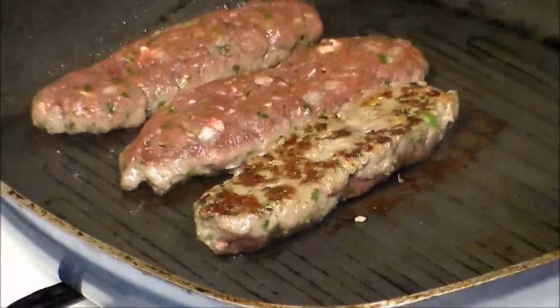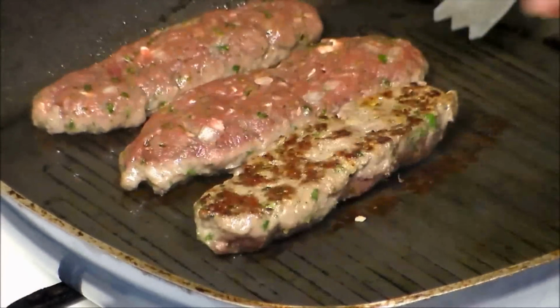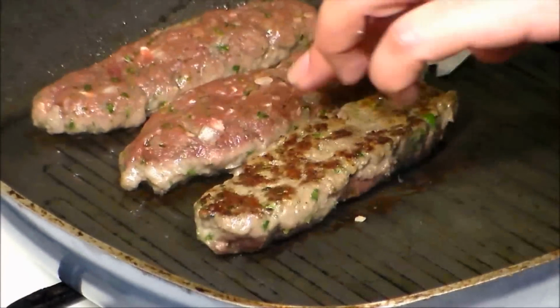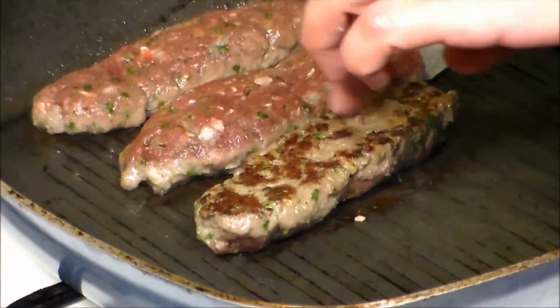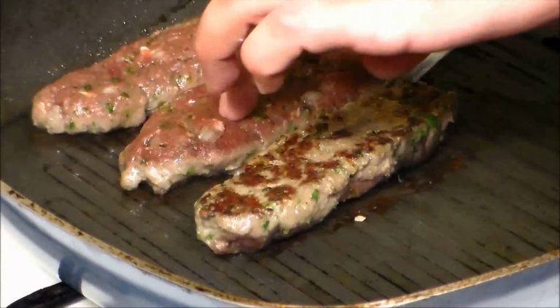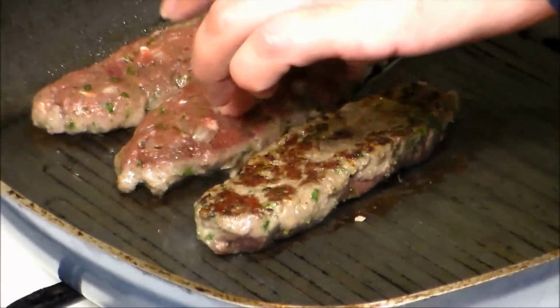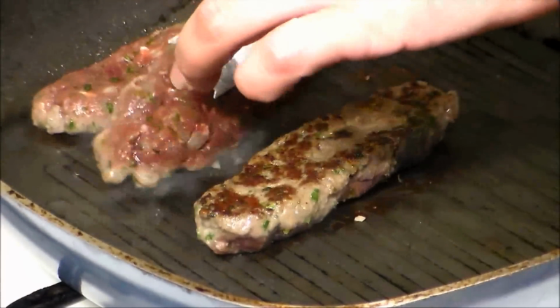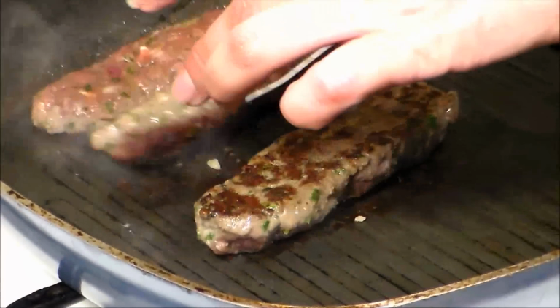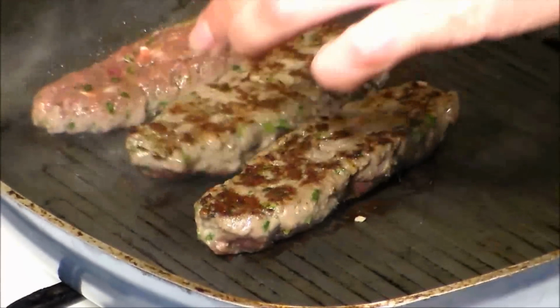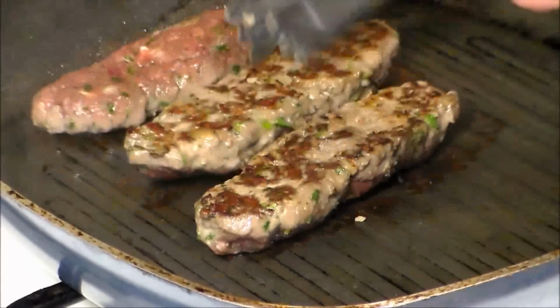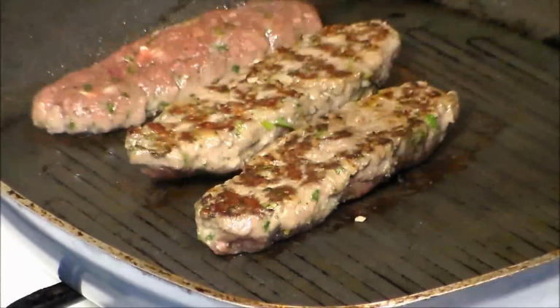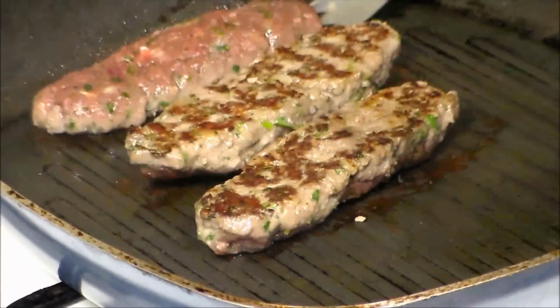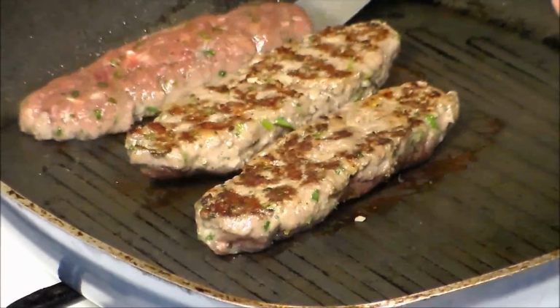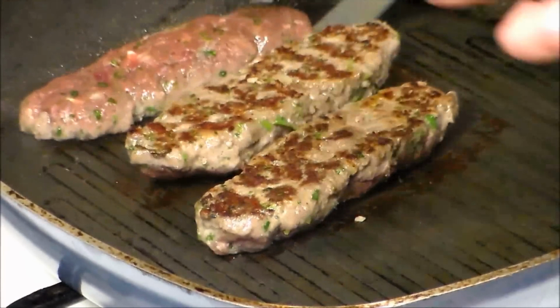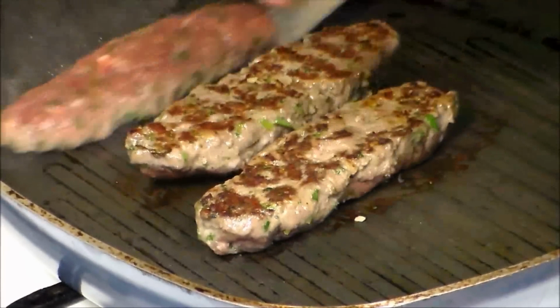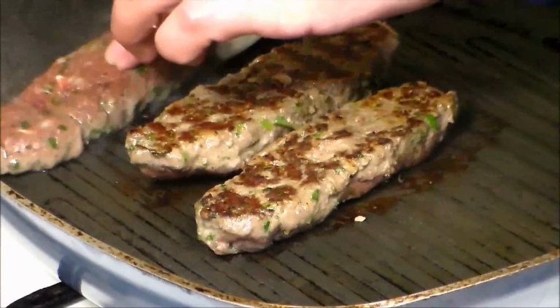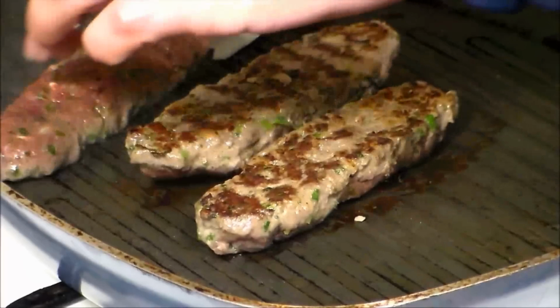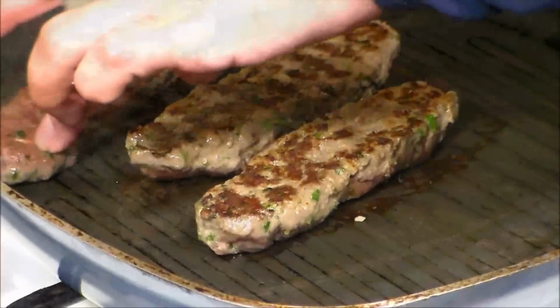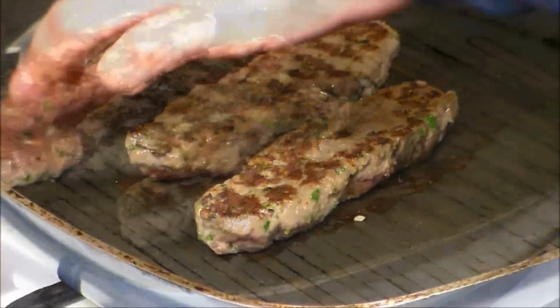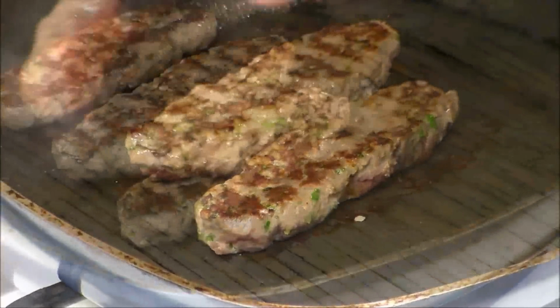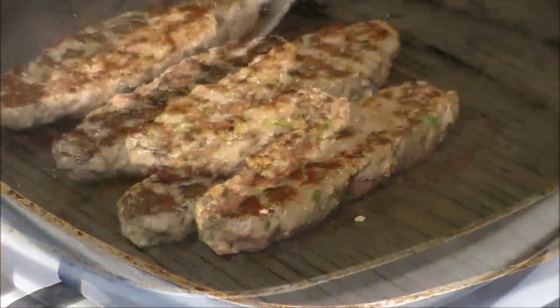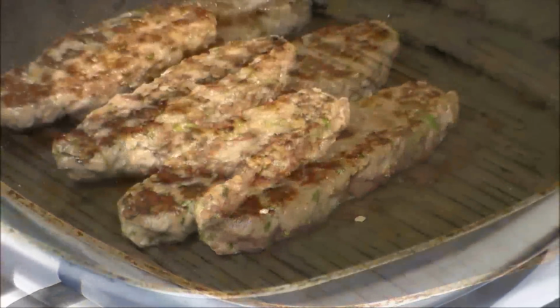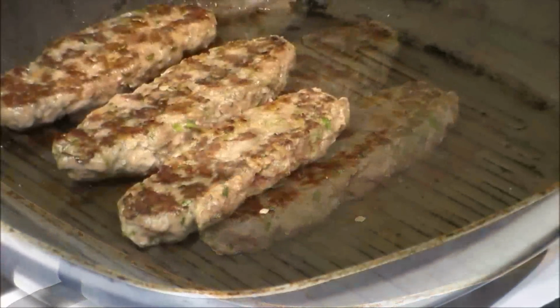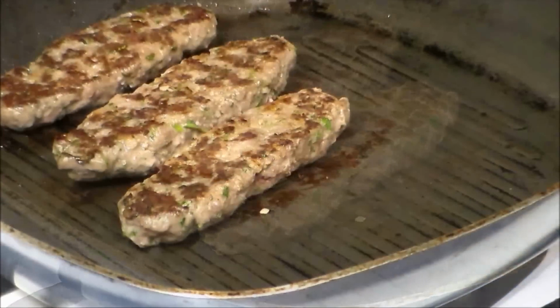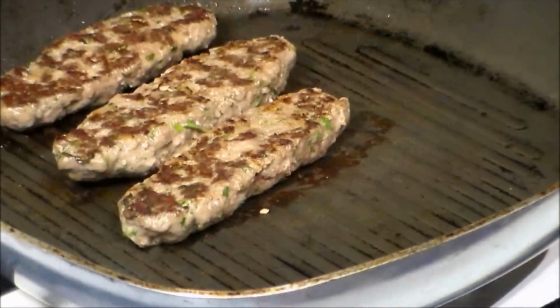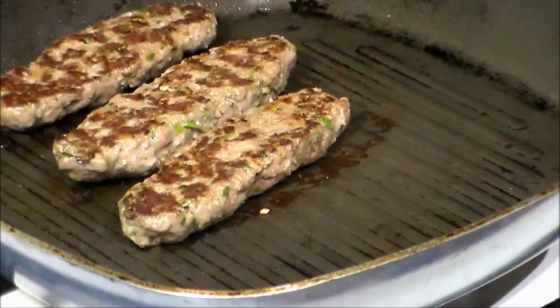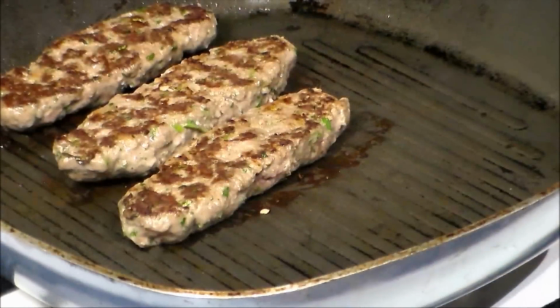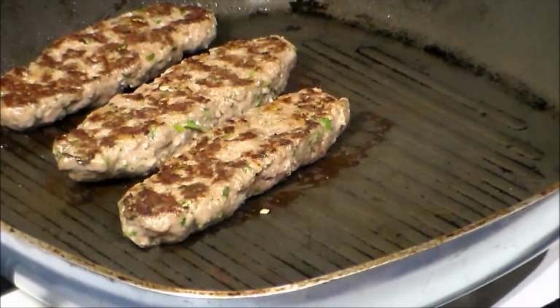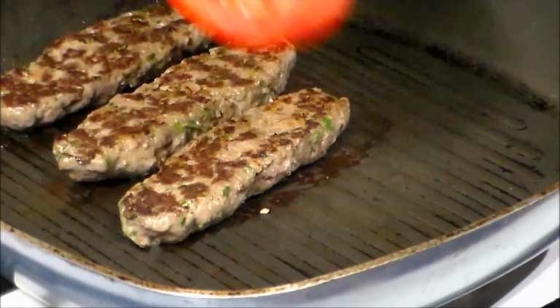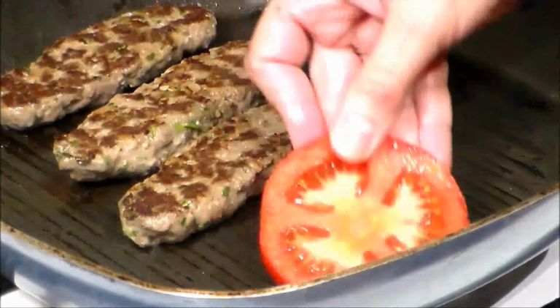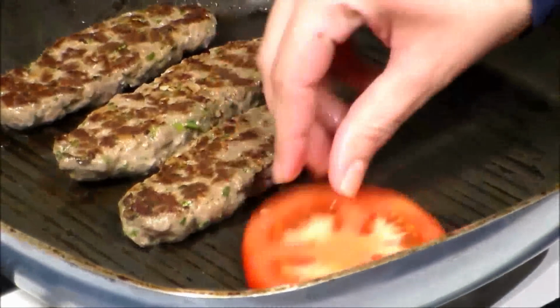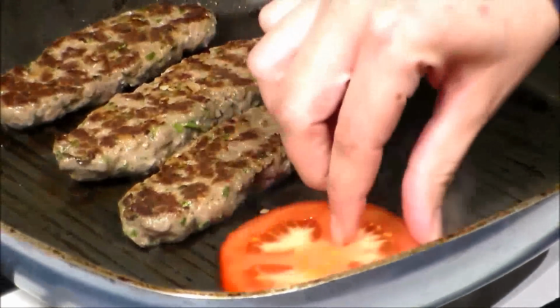Let's flip the kebabs on the other side. And I am going to add the tomato slices.